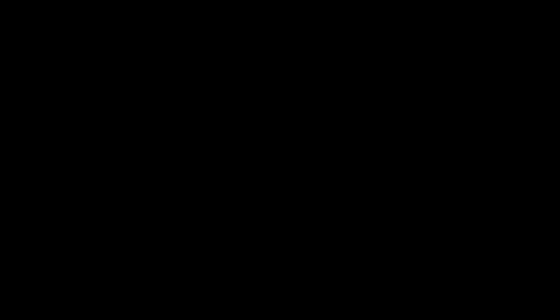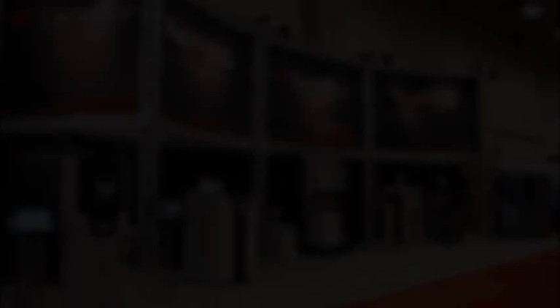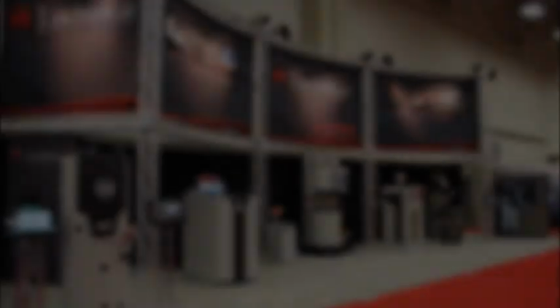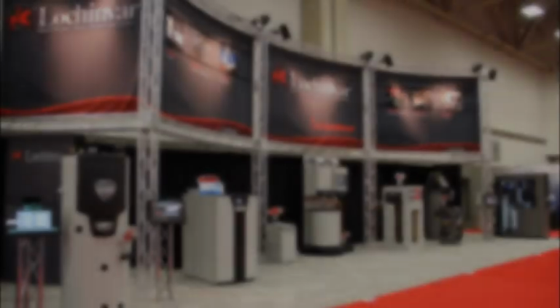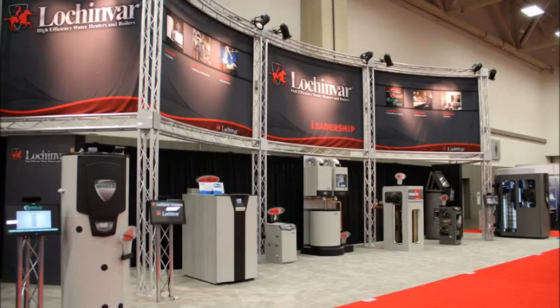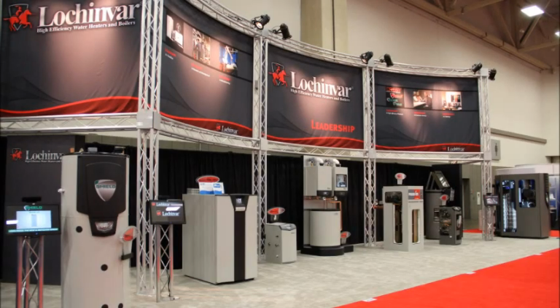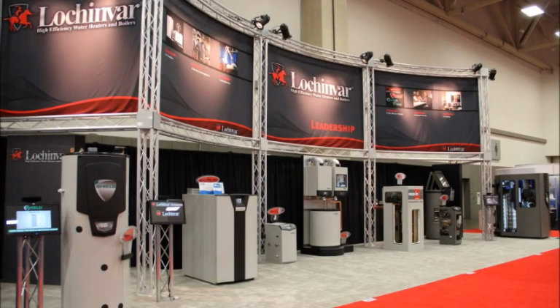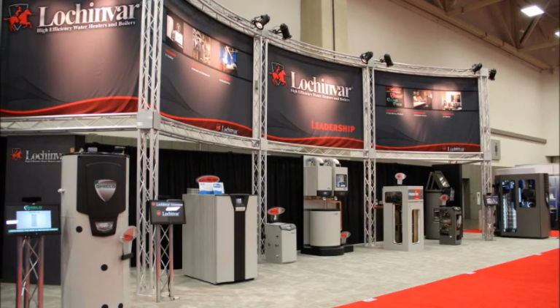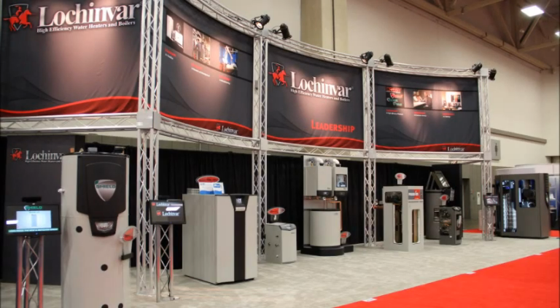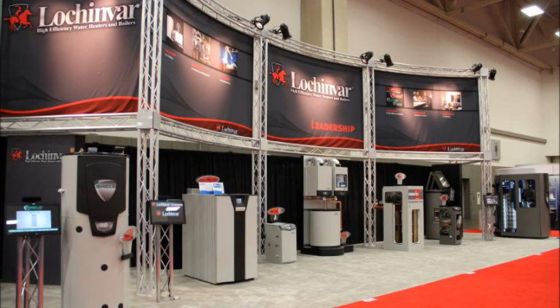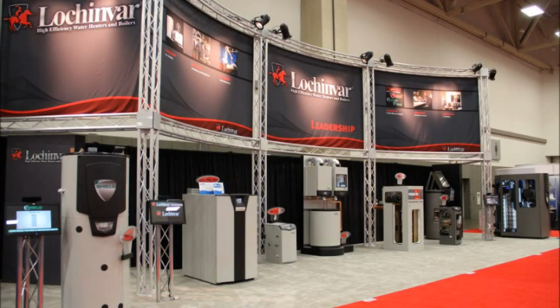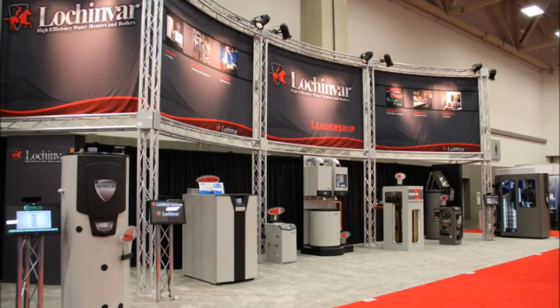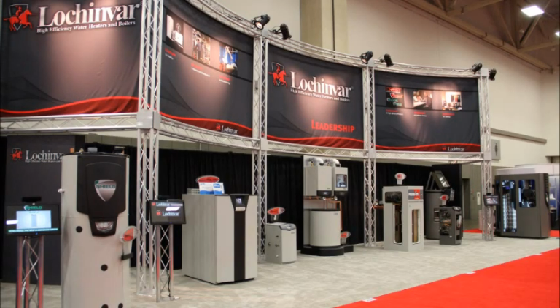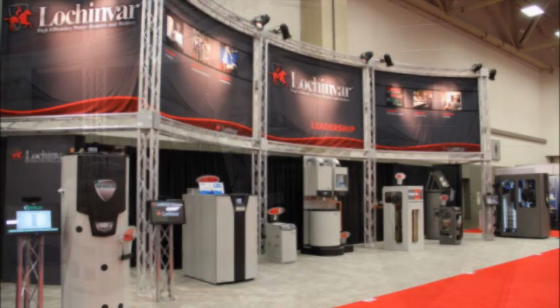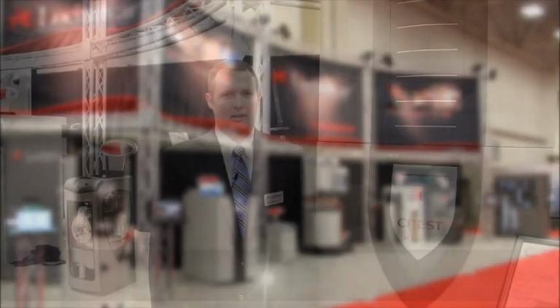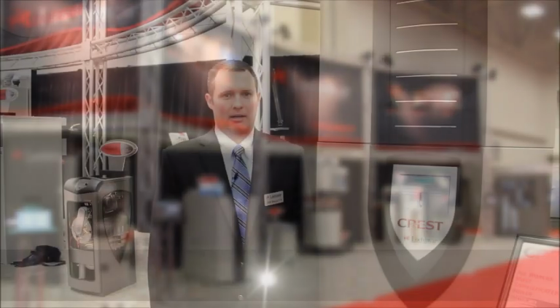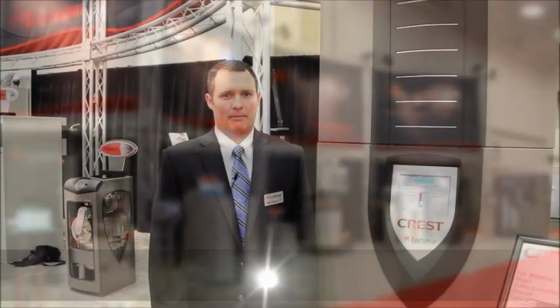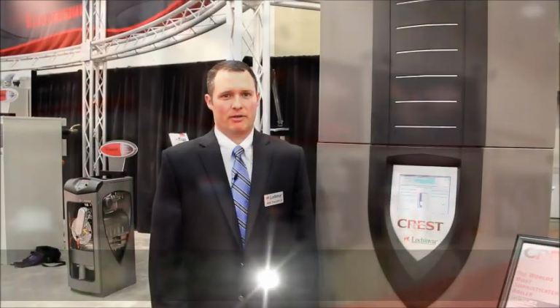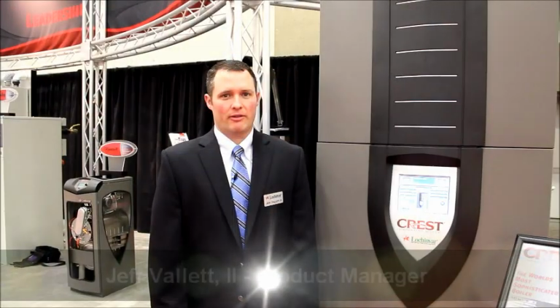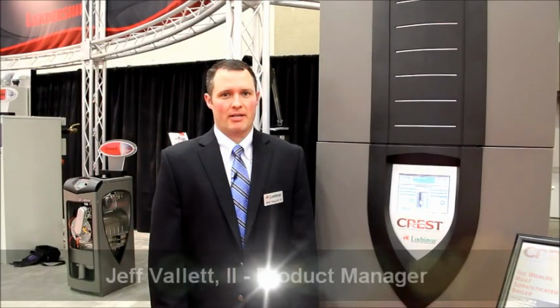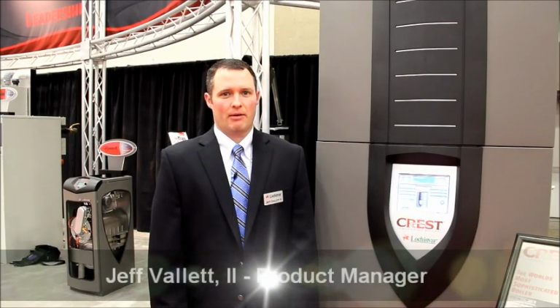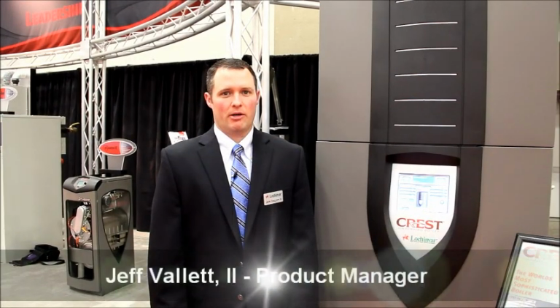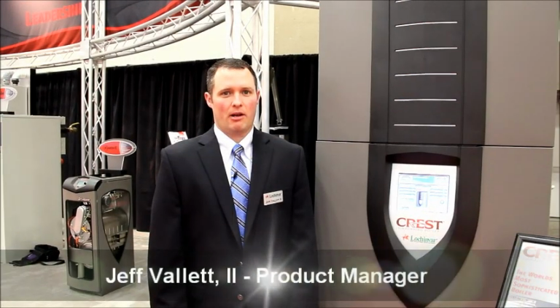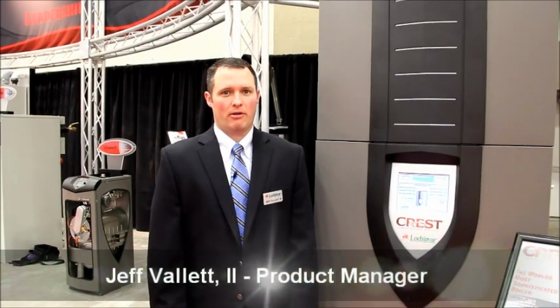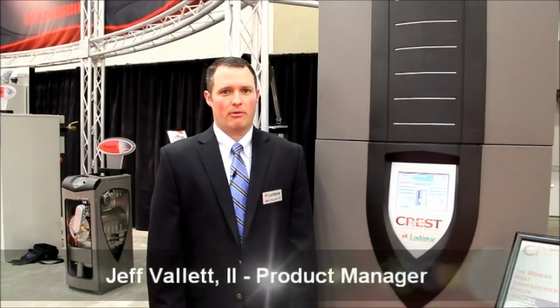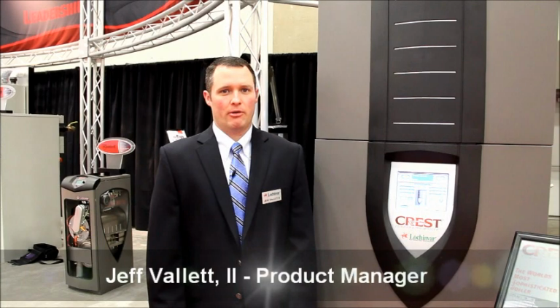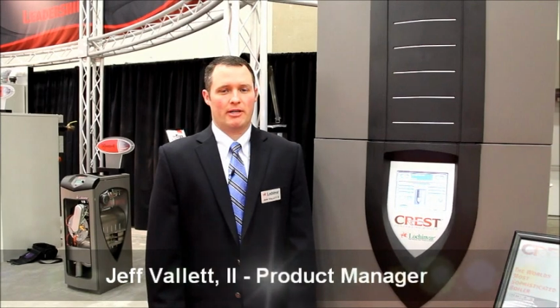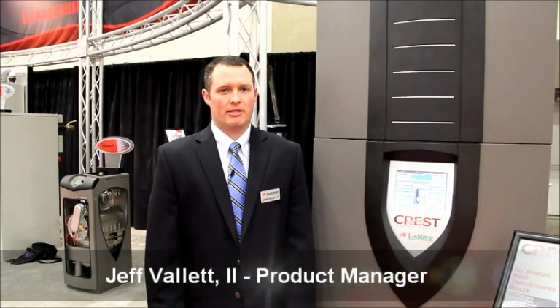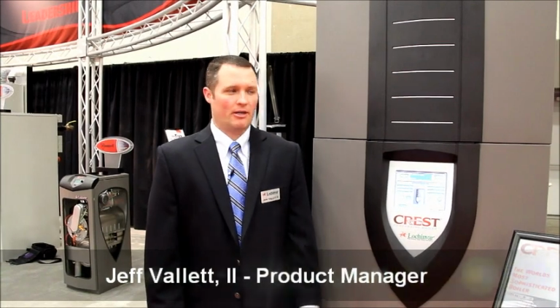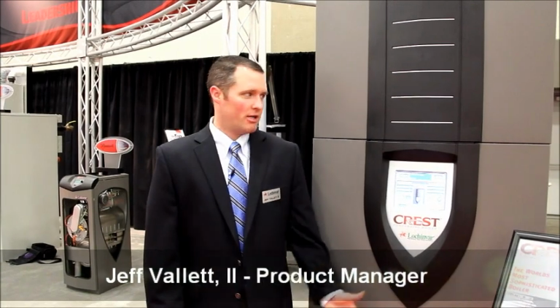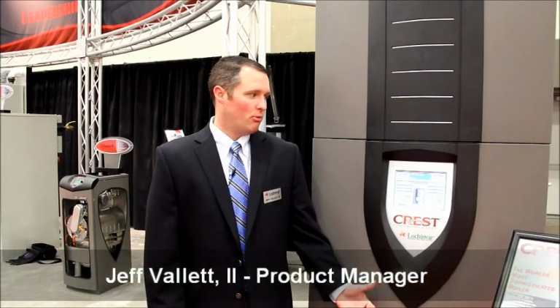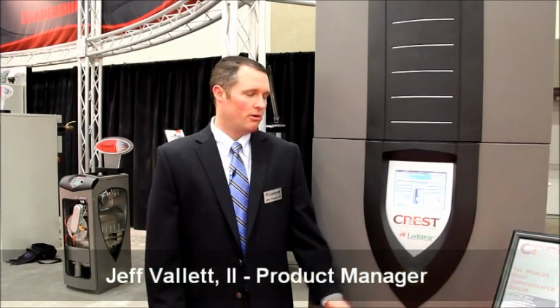Welcome to the 2013 AHR Expo in Dallas, Texas. I'm Jeff Flutt II. We're here in the Lock and Bar booth next to the Crest Boiler.